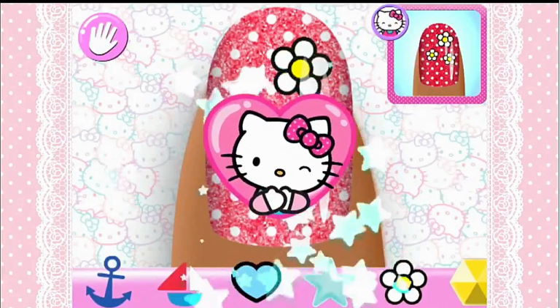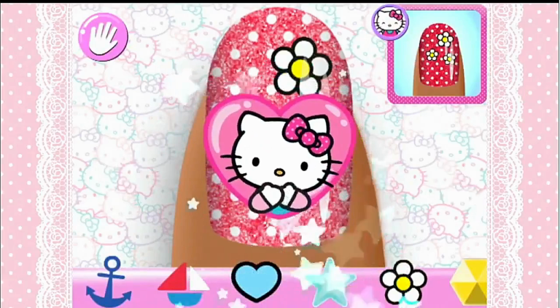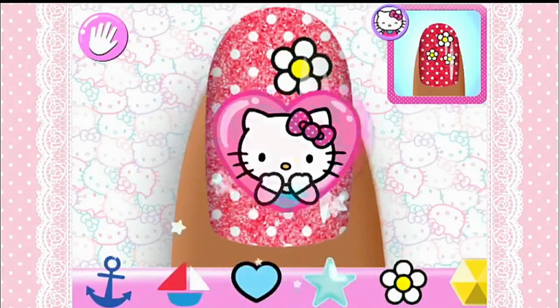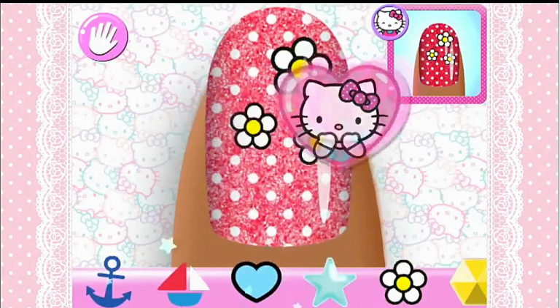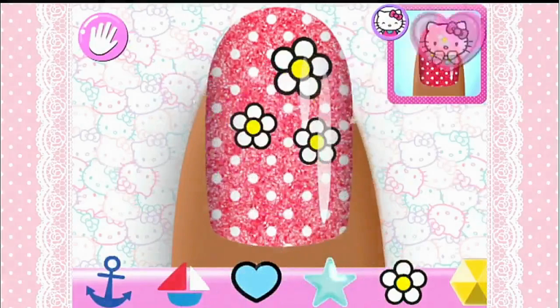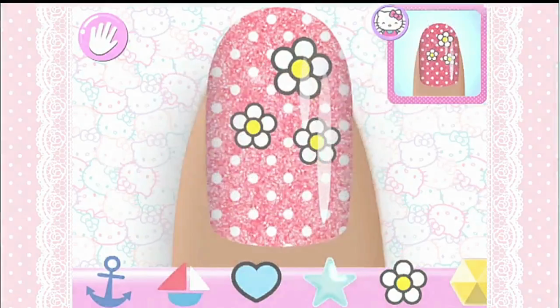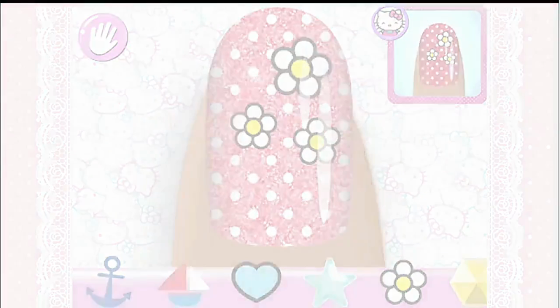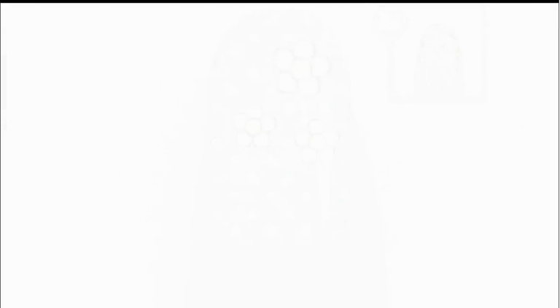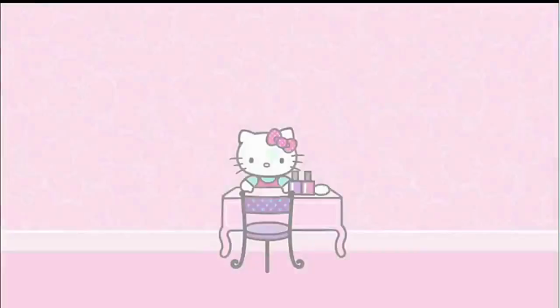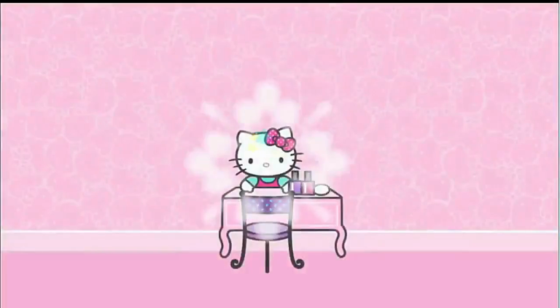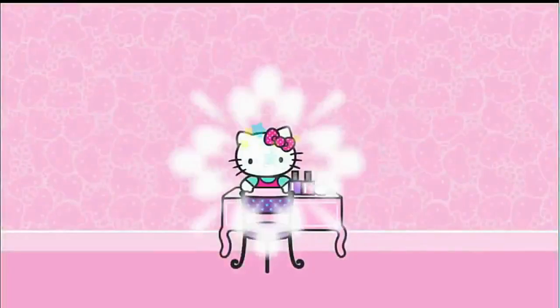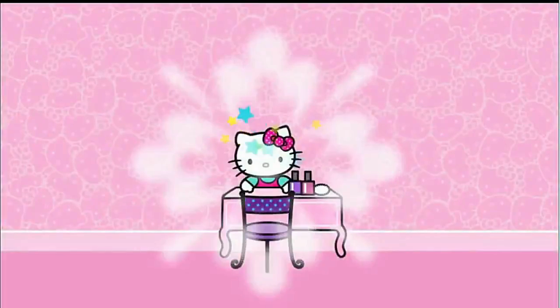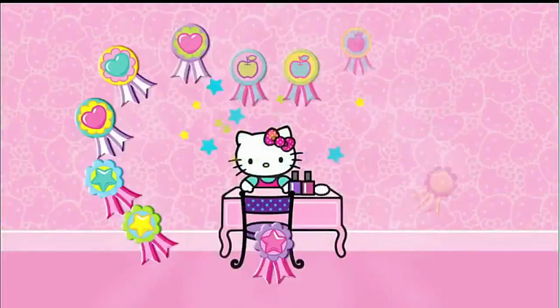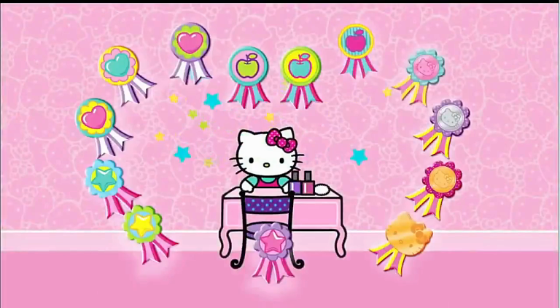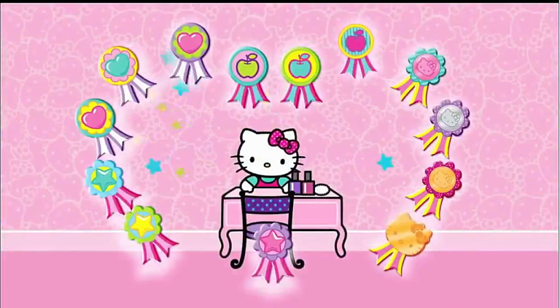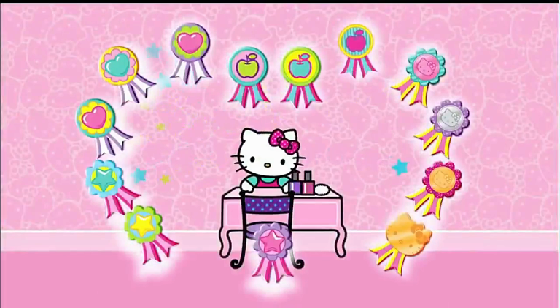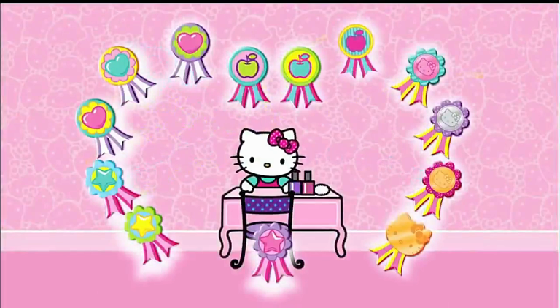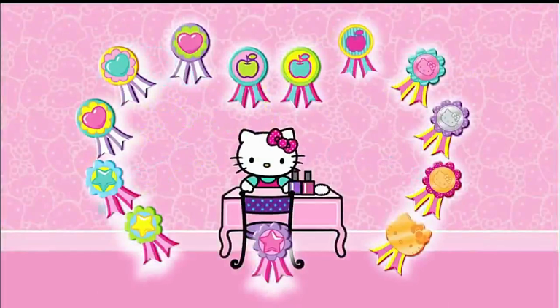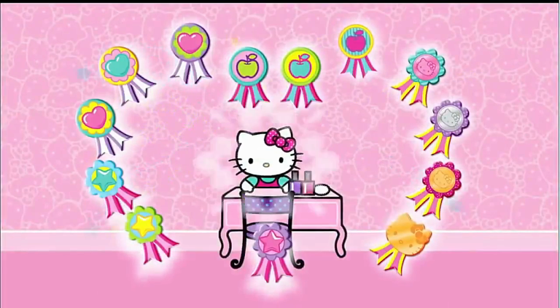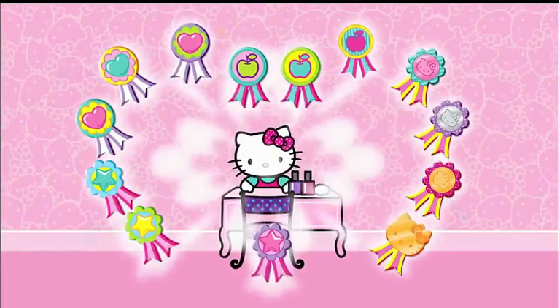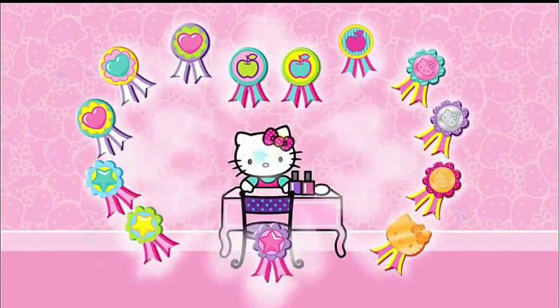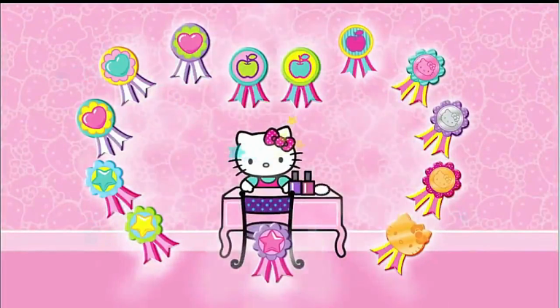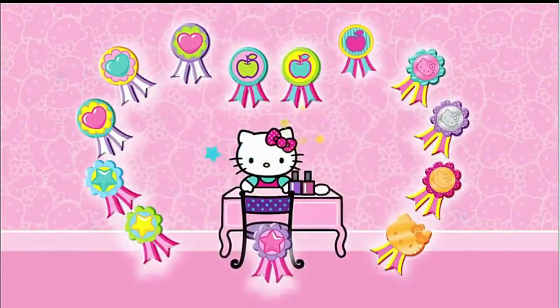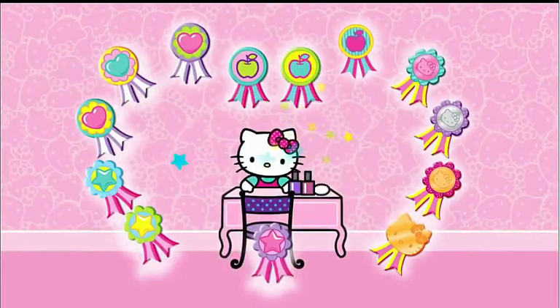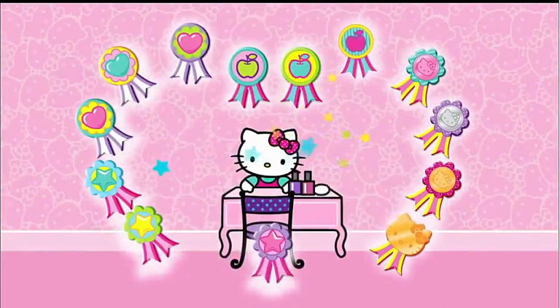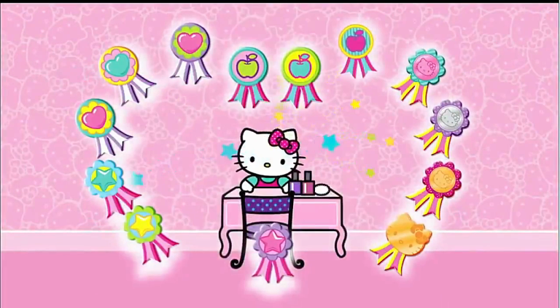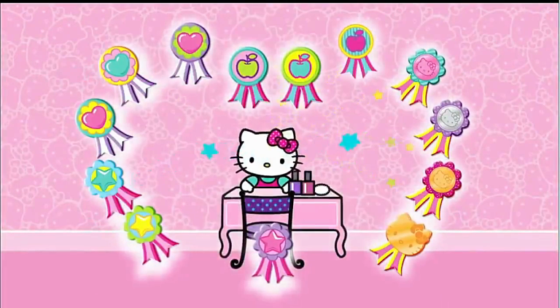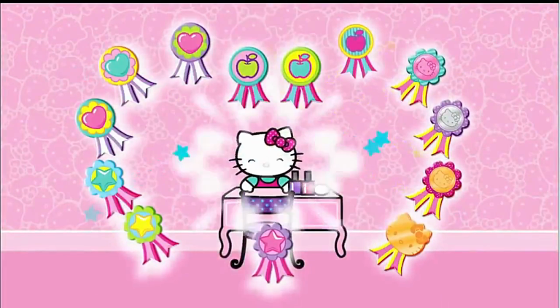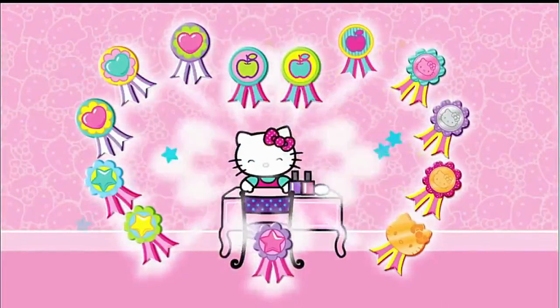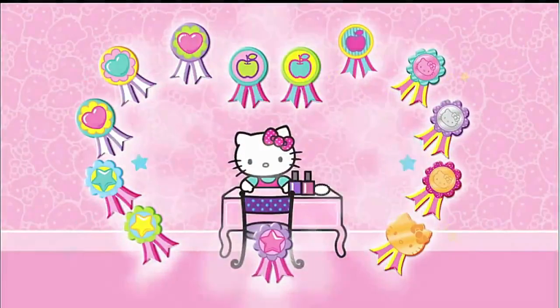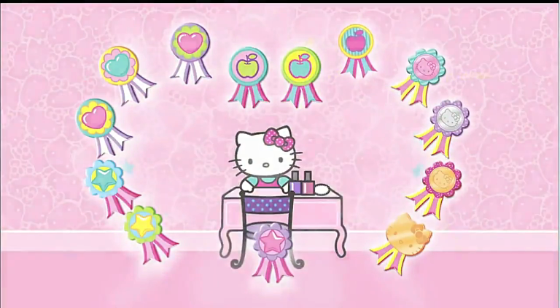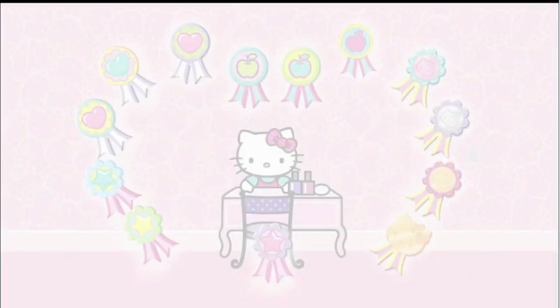In Hello Kitty's Nail Salon, you can become the best nail designer you can possibly be.